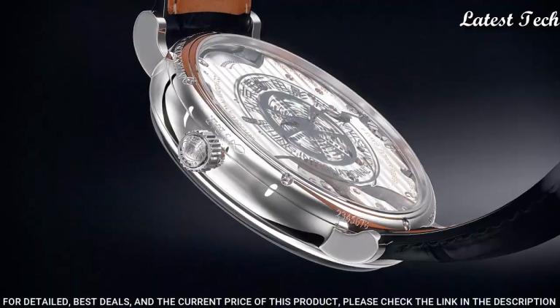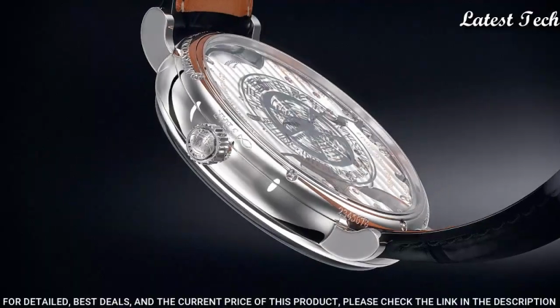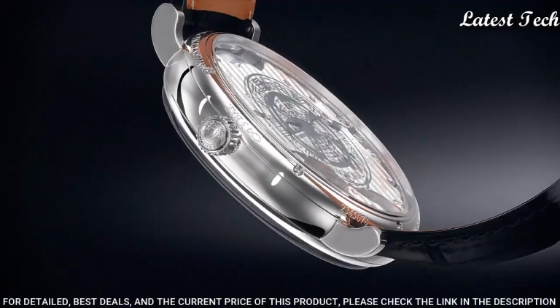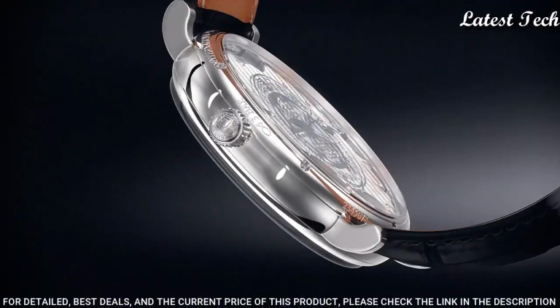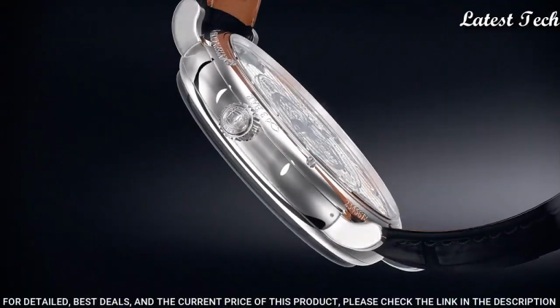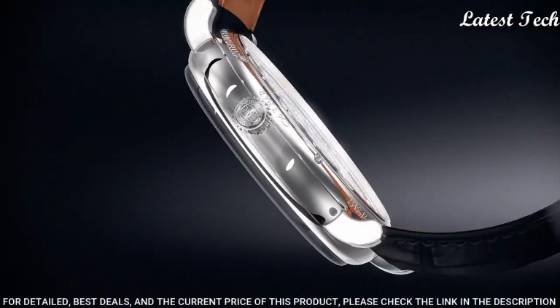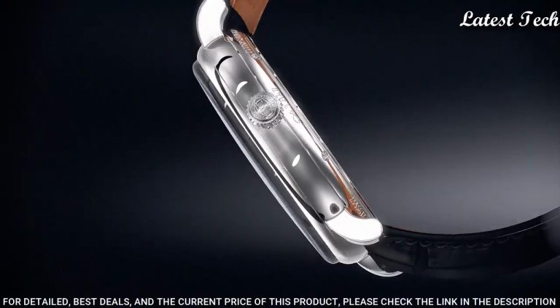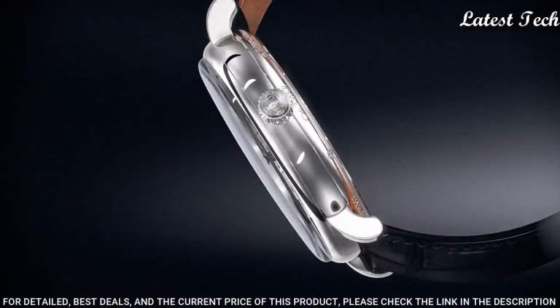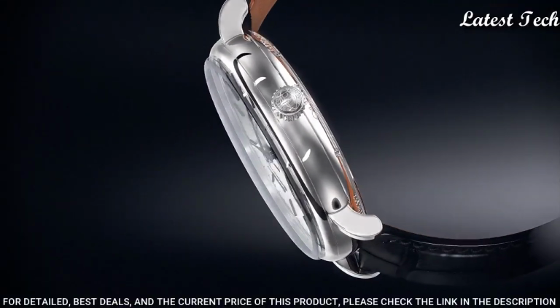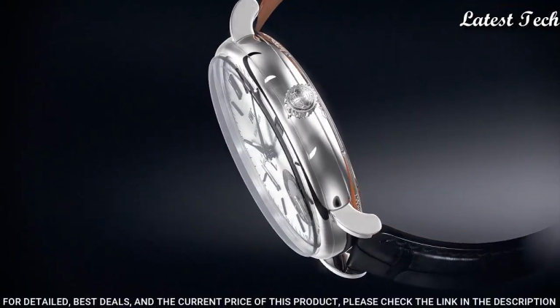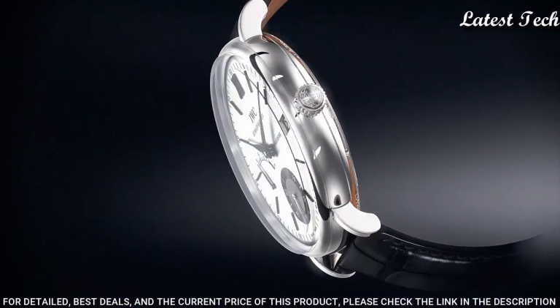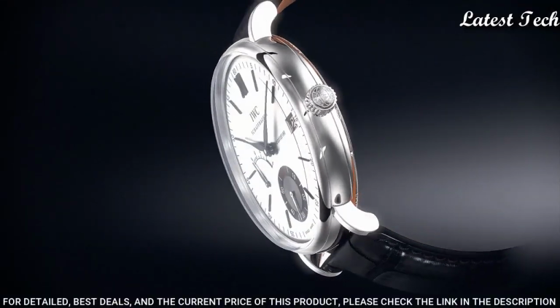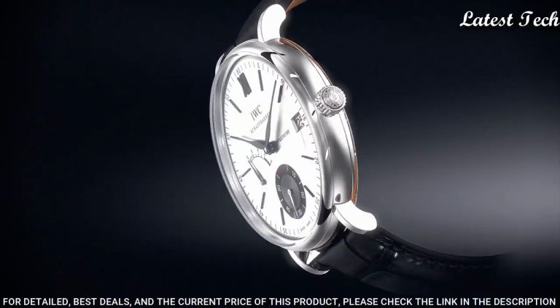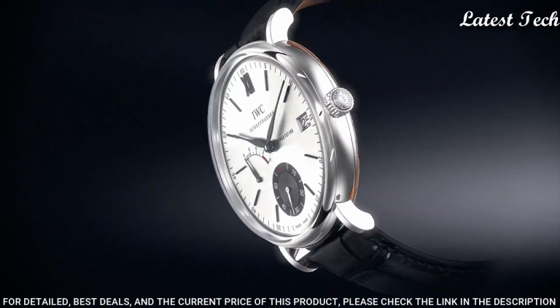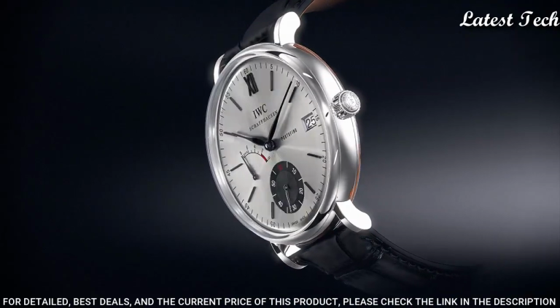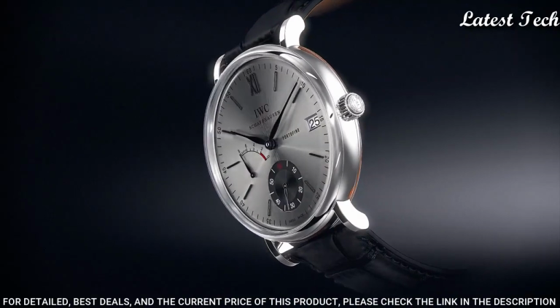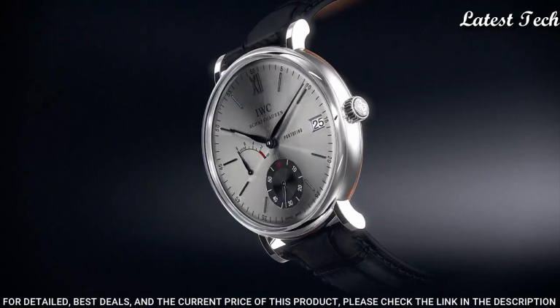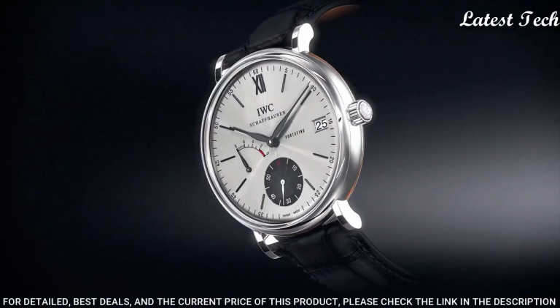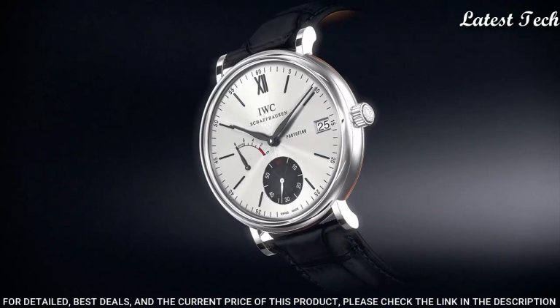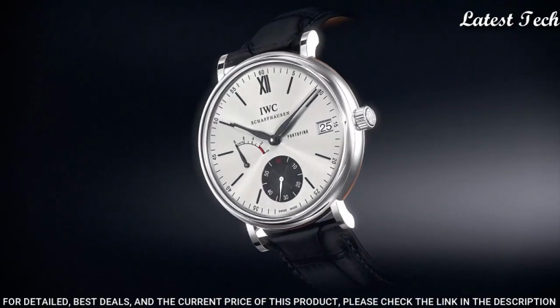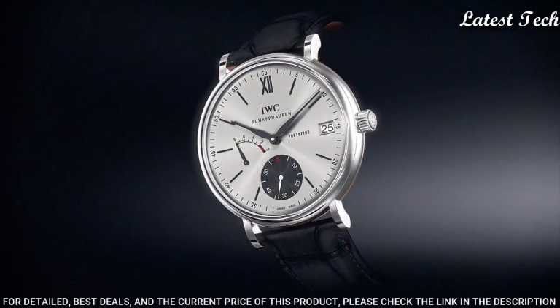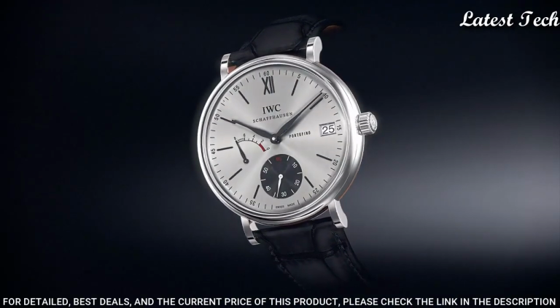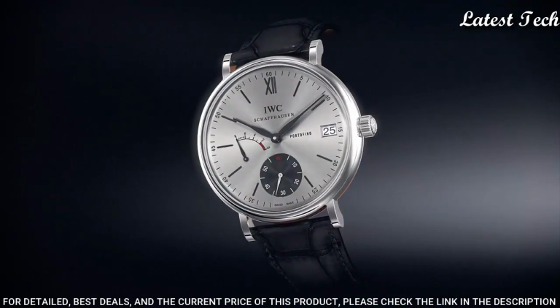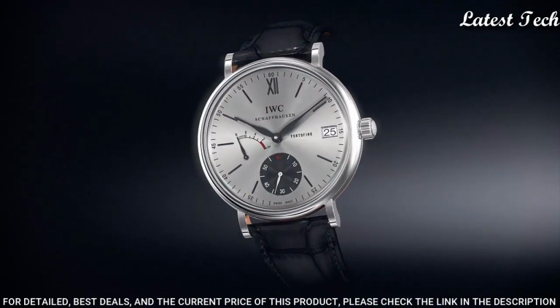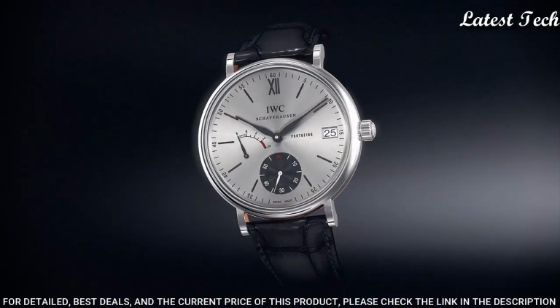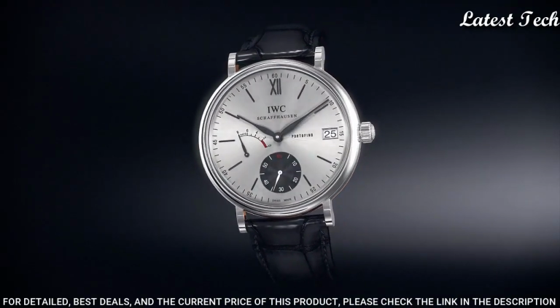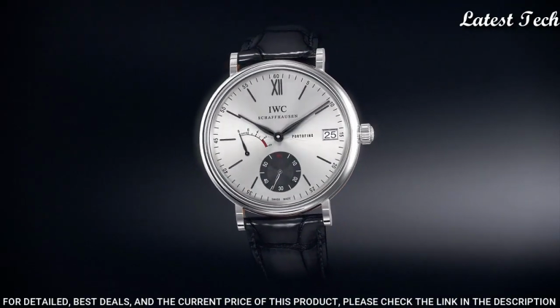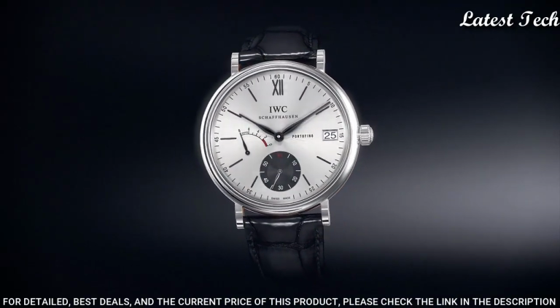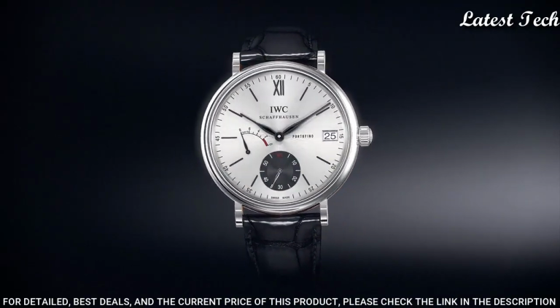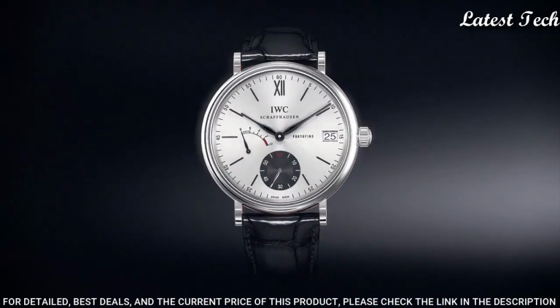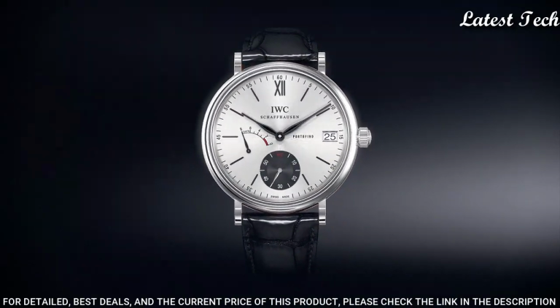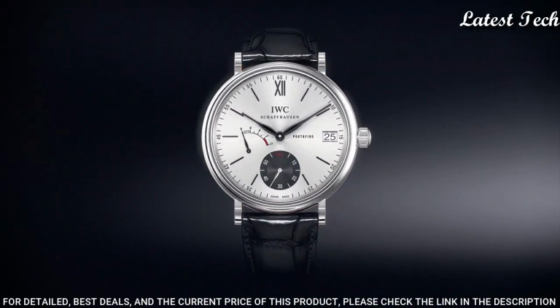Functions: date, hour, minute, small second. Power reserve indicator. Swiss-made.